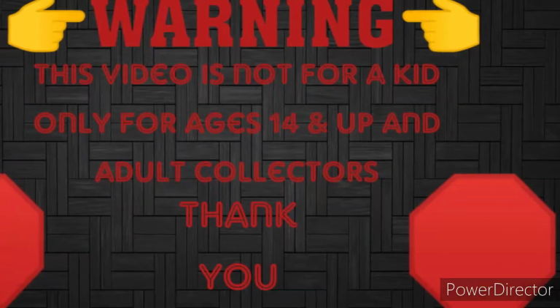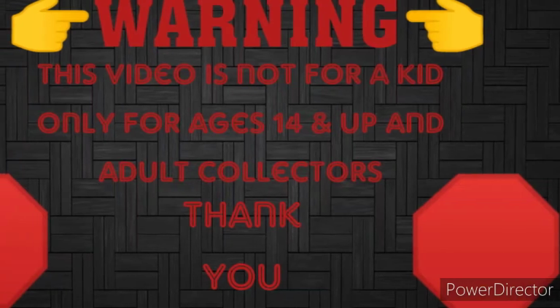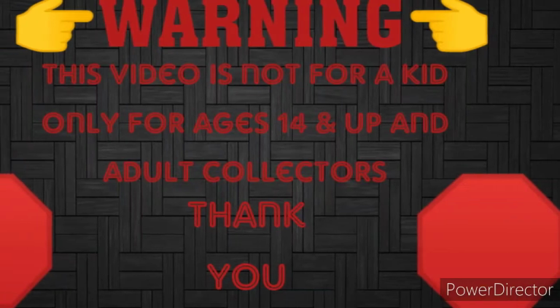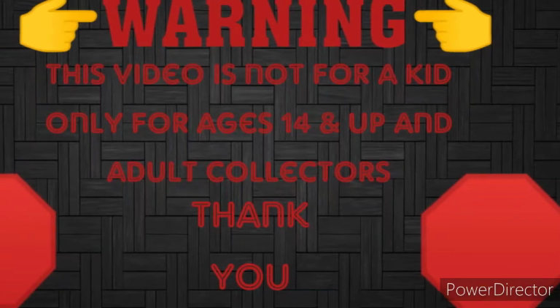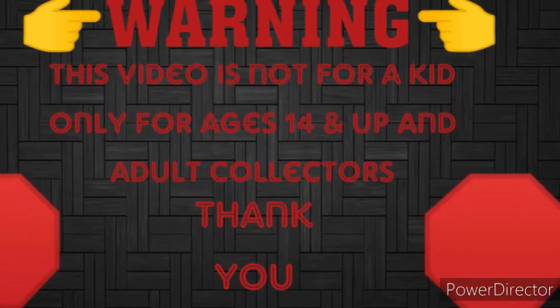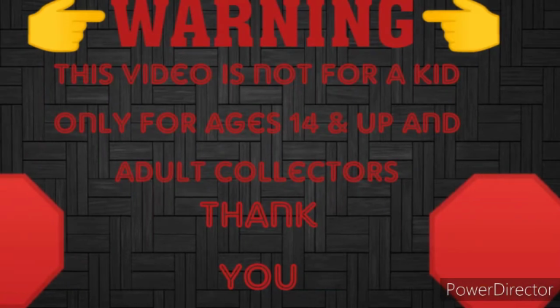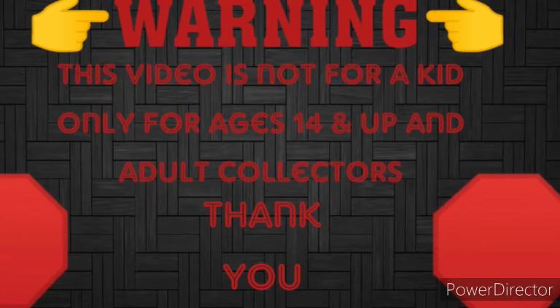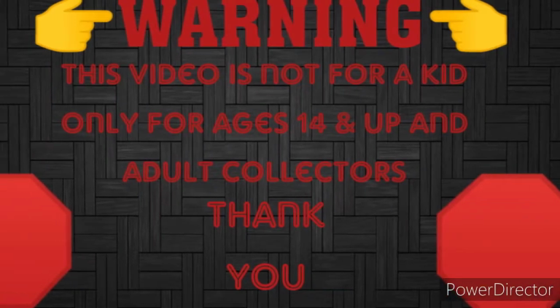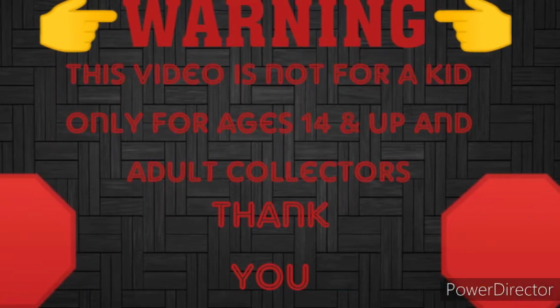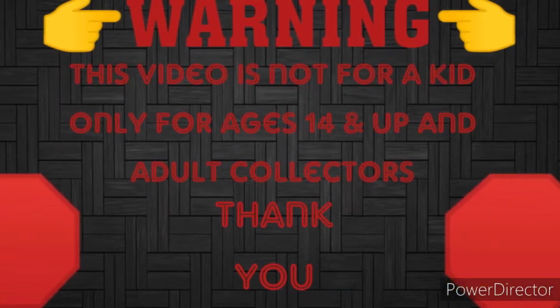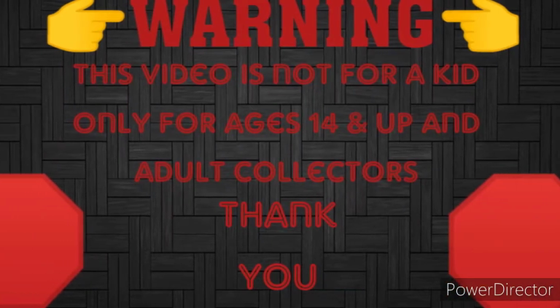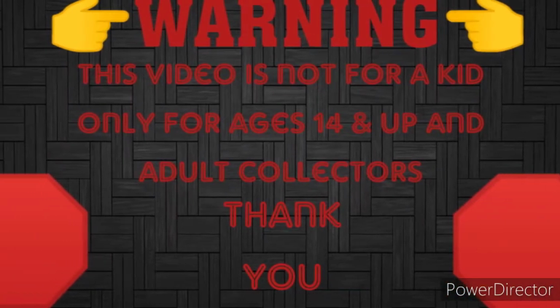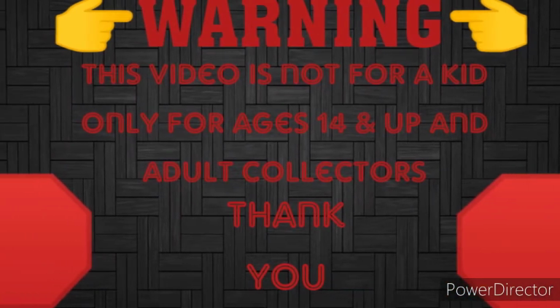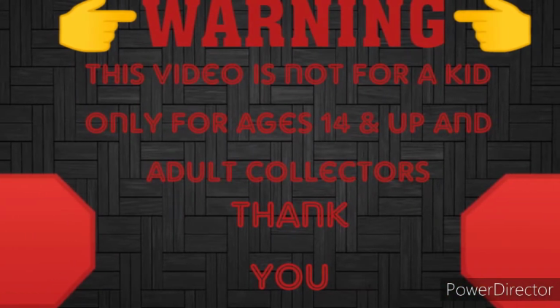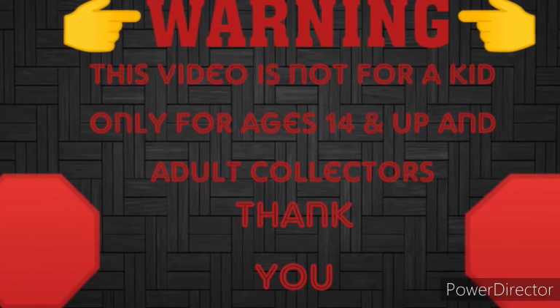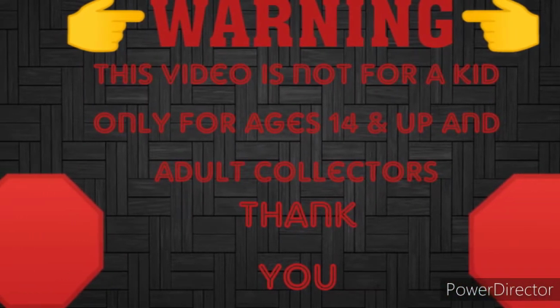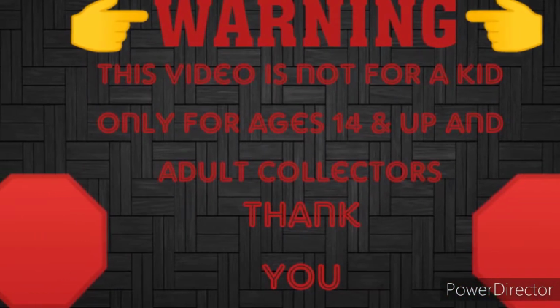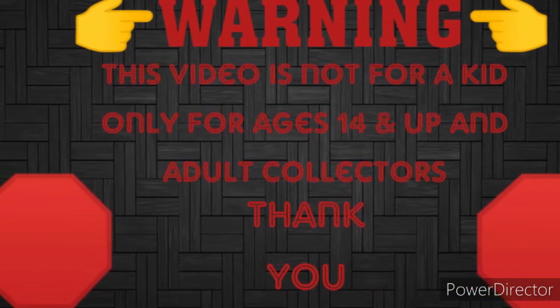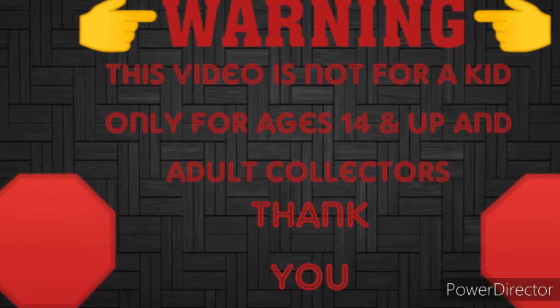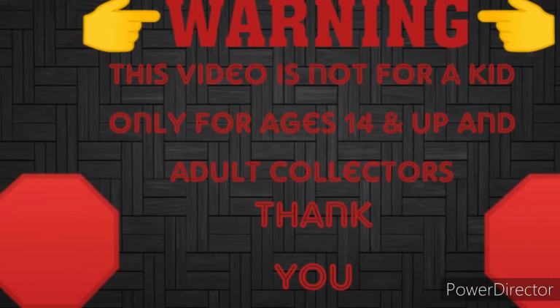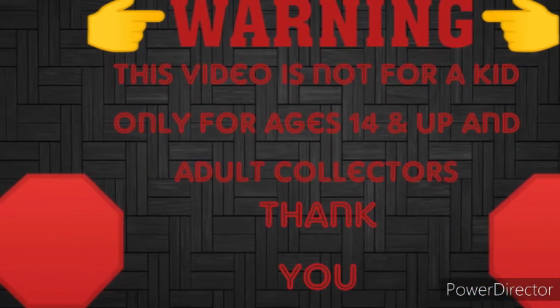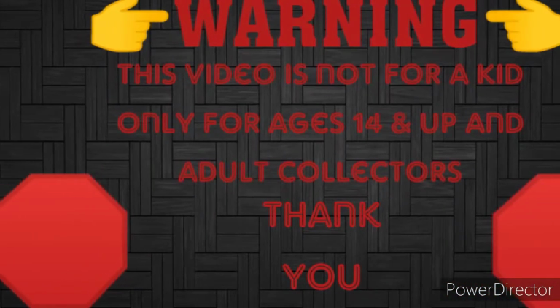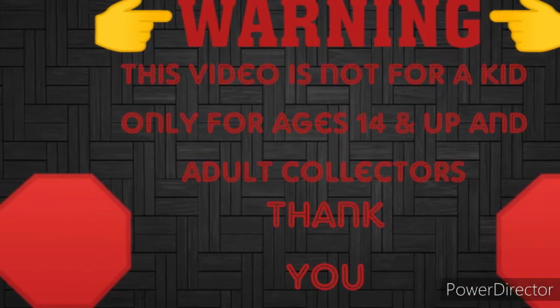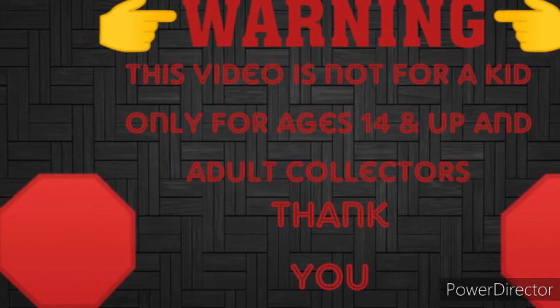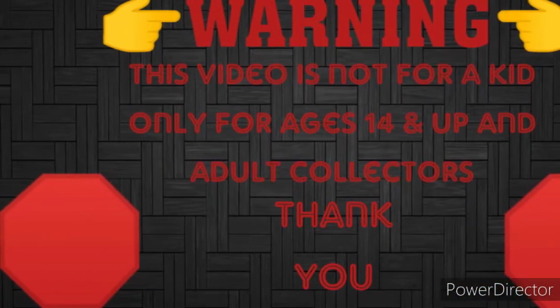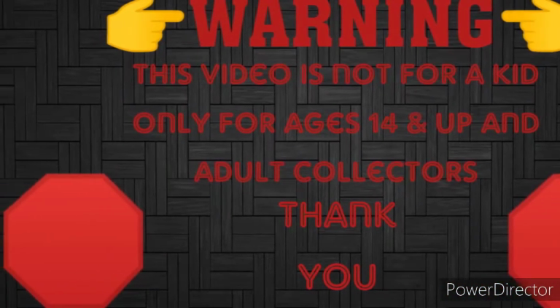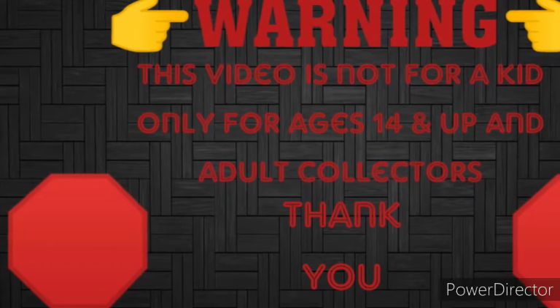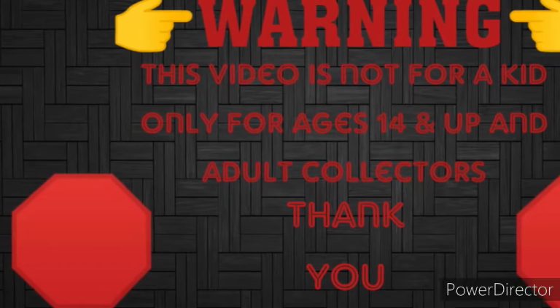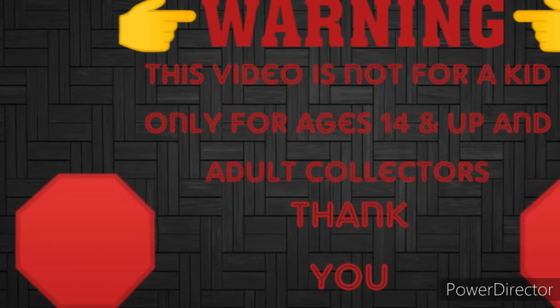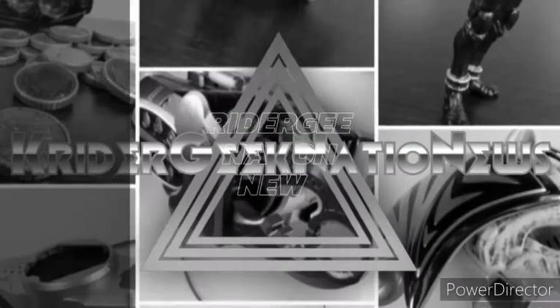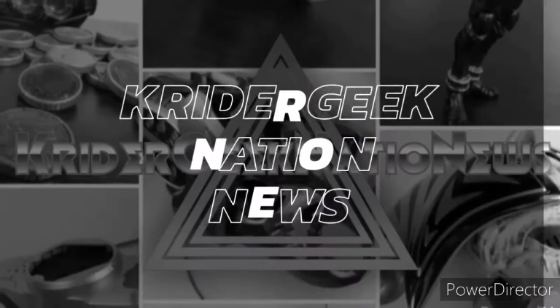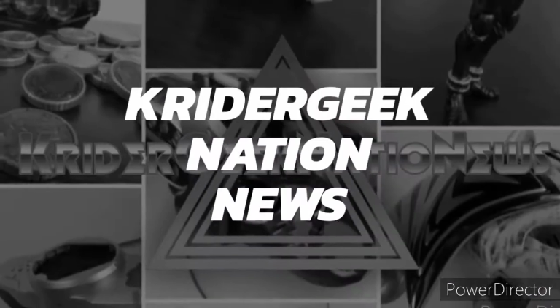Warning, this video is not for kids — only for ages 14 and up and for adult collectors. Thank you.